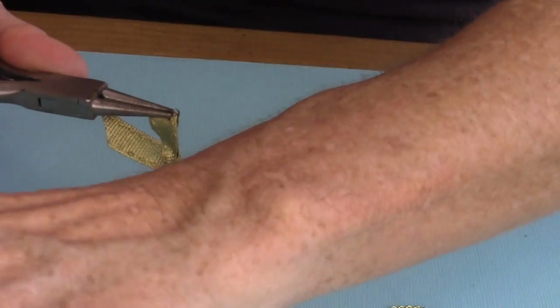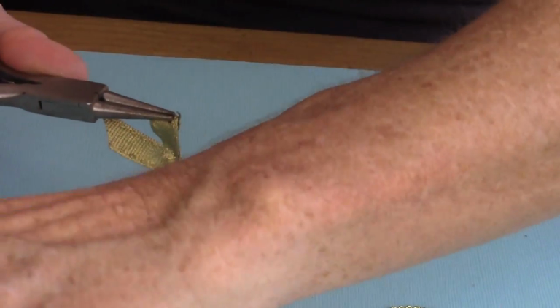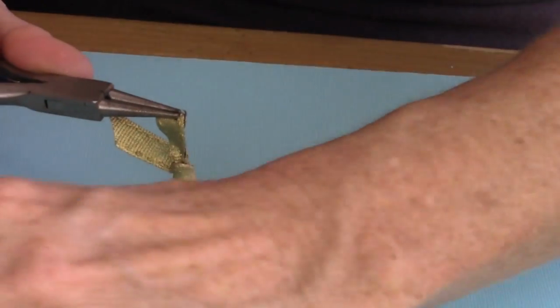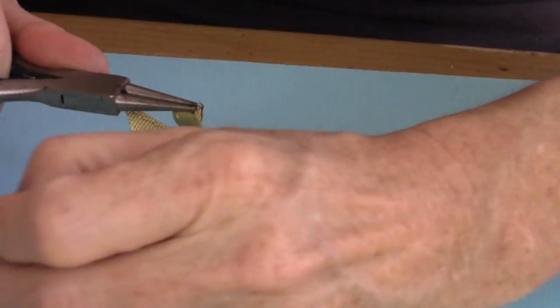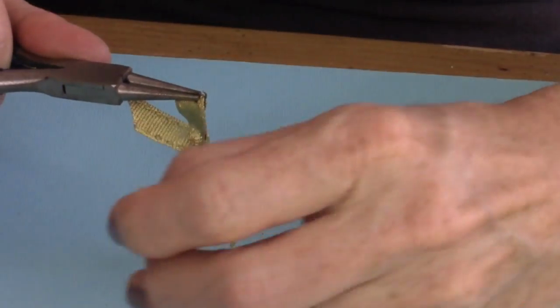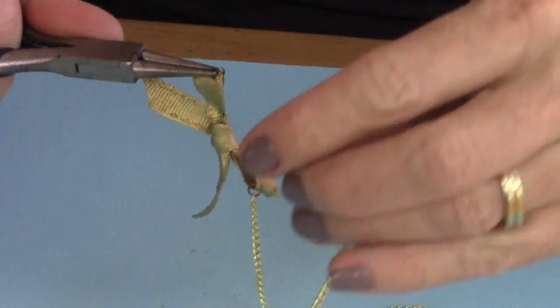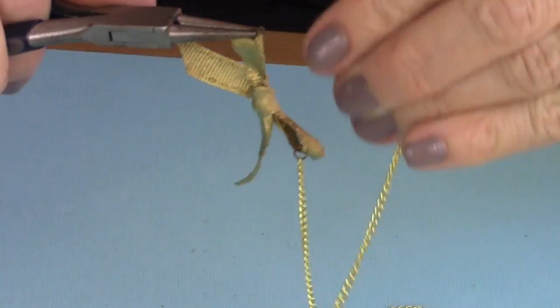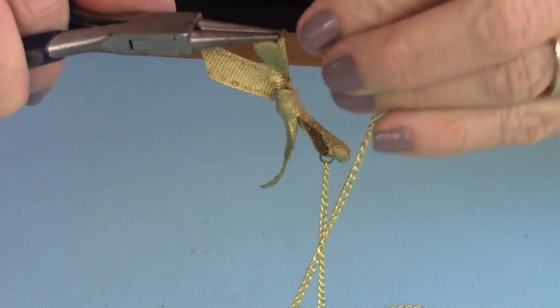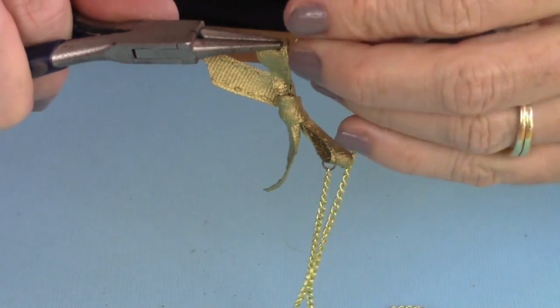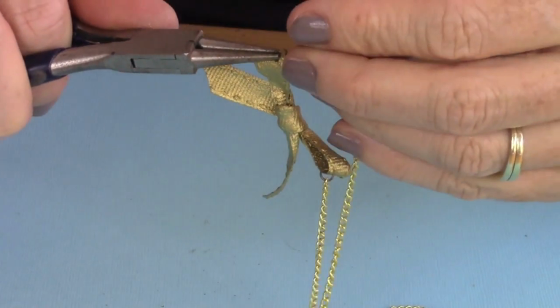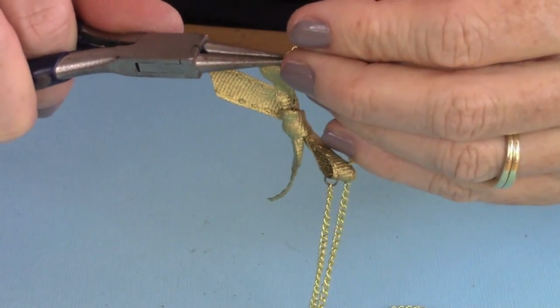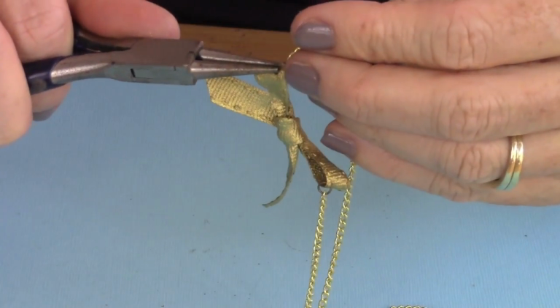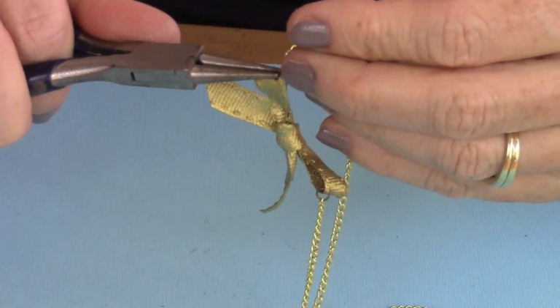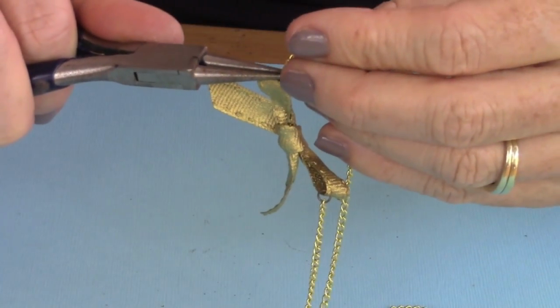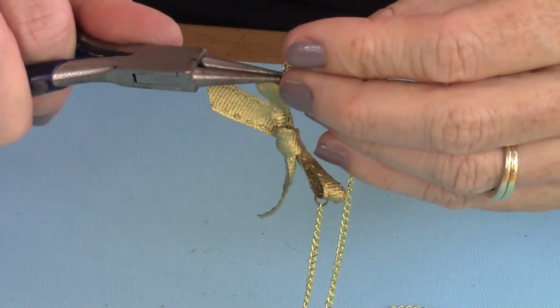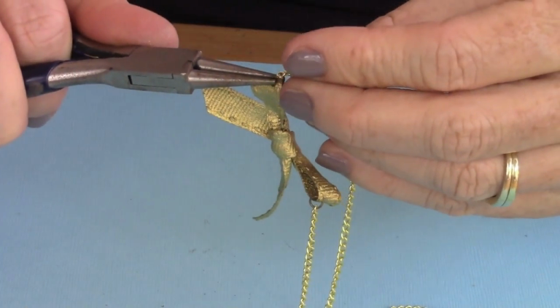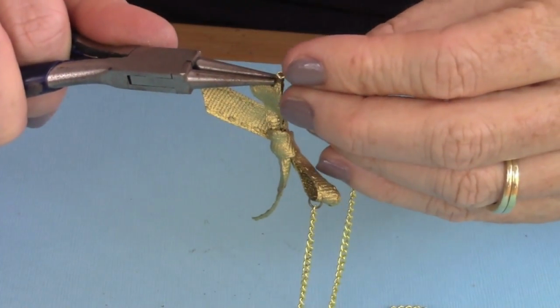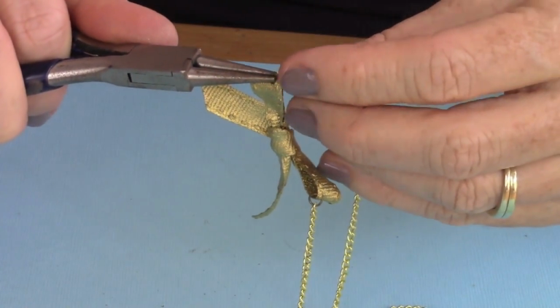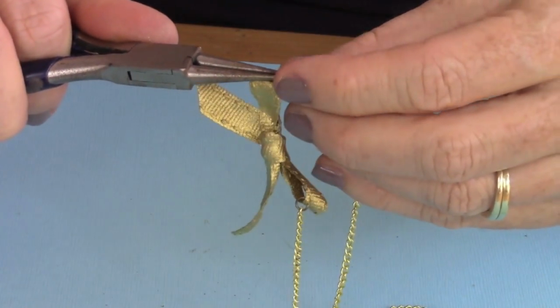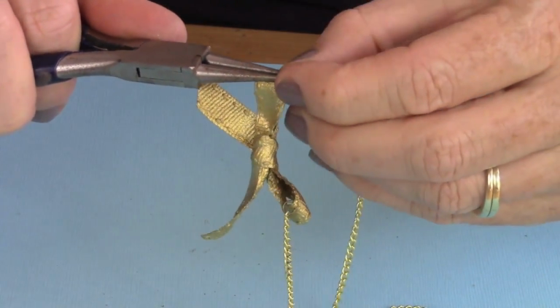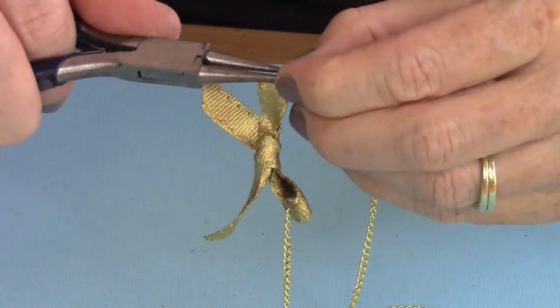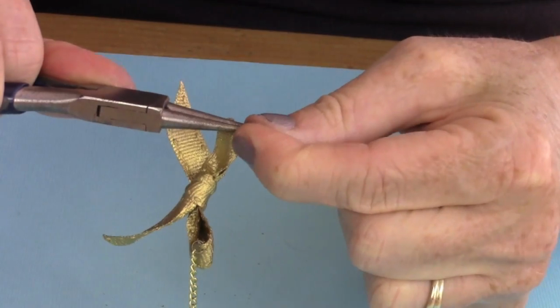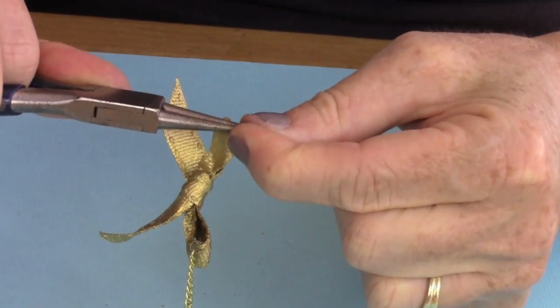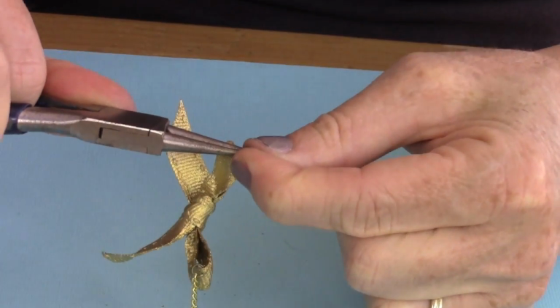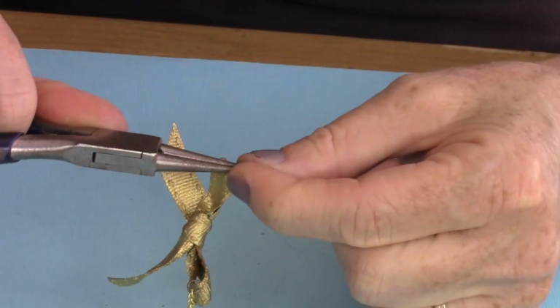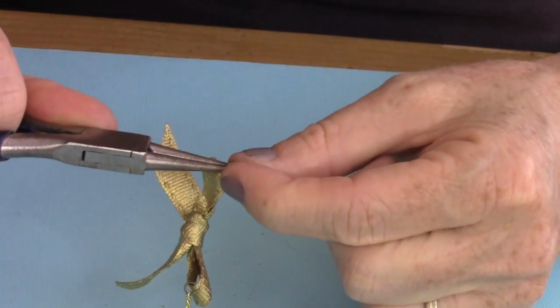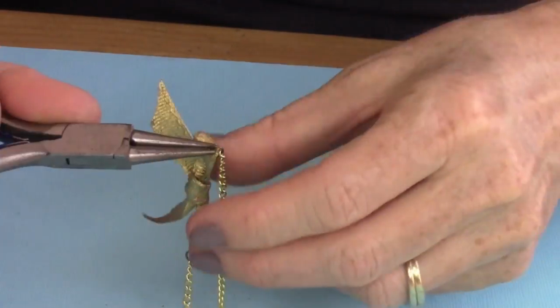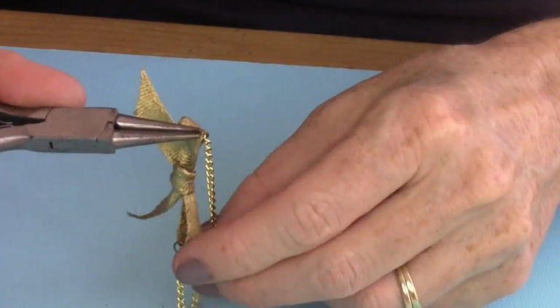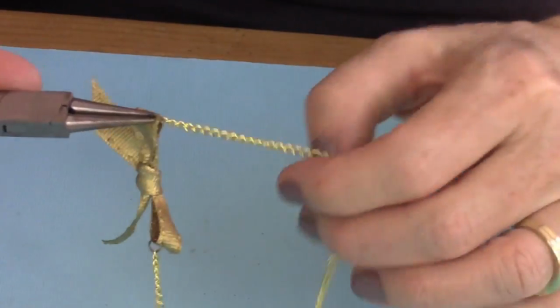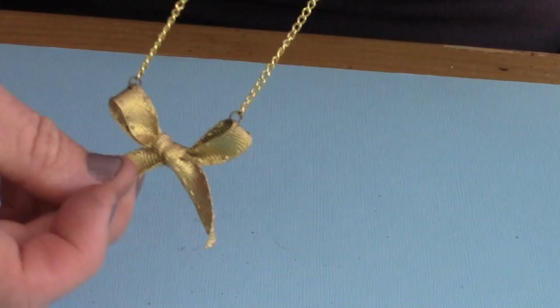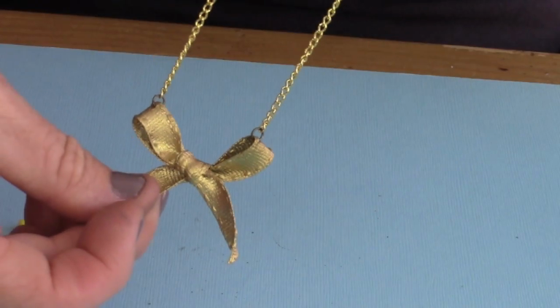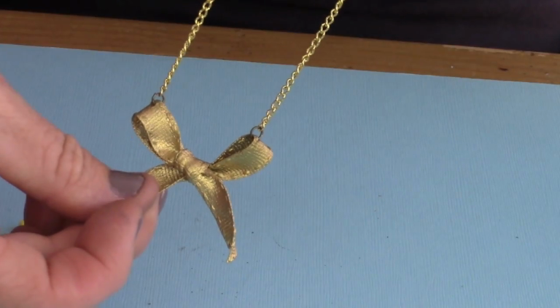Then add your chain — the other end of the chain — onto the jump ring. Close the jump ring and your necklace is done.